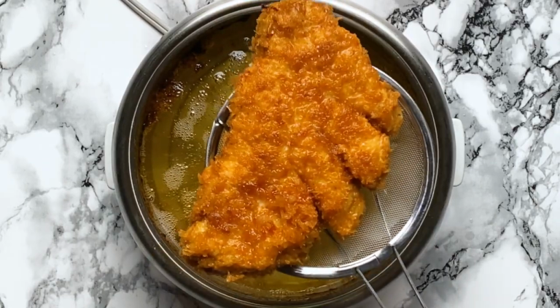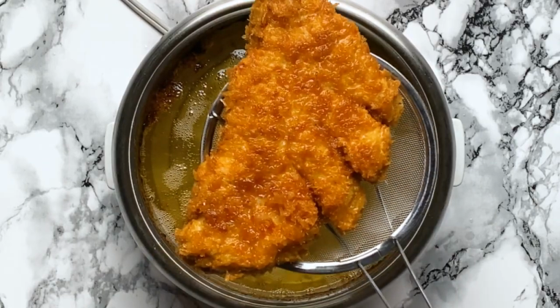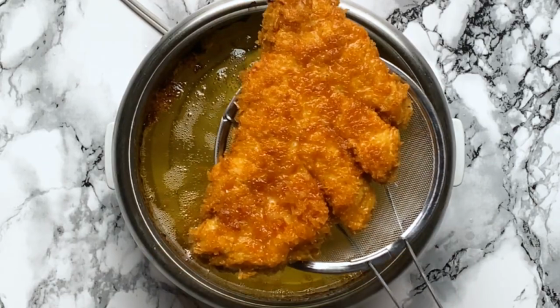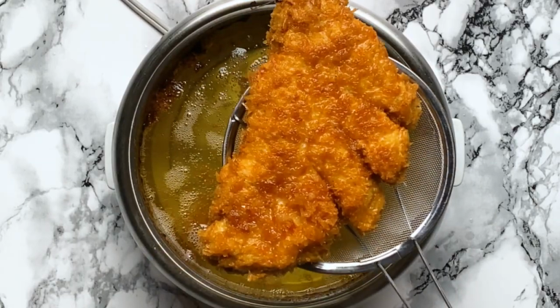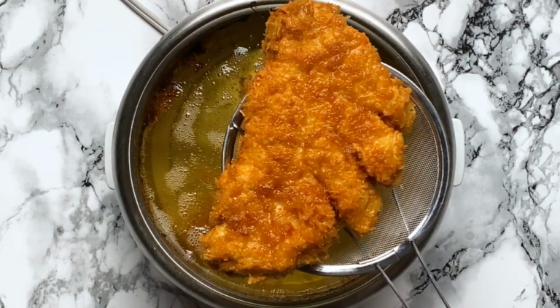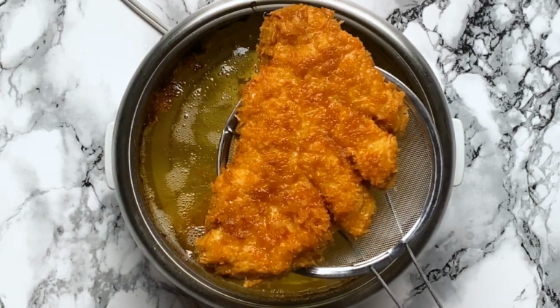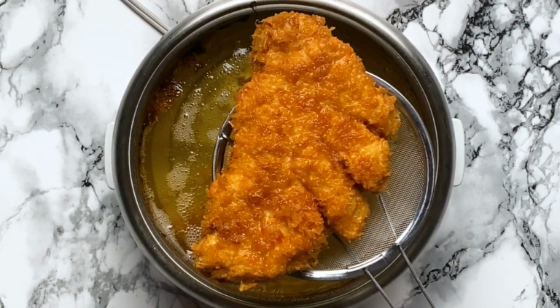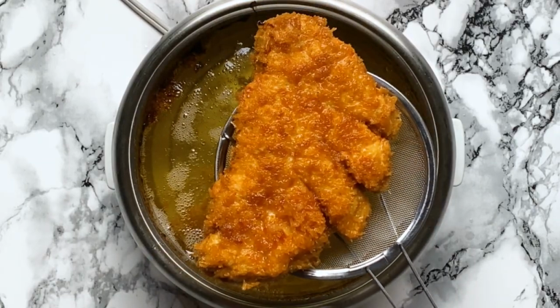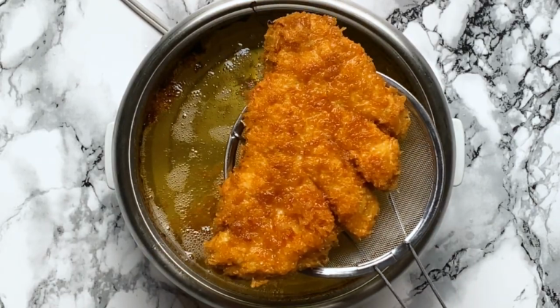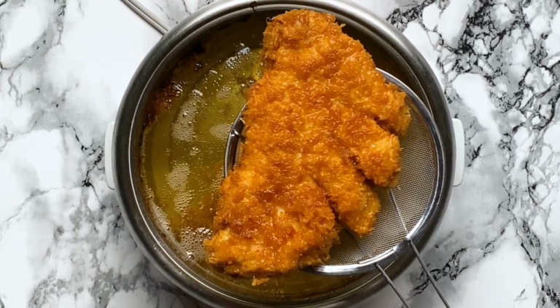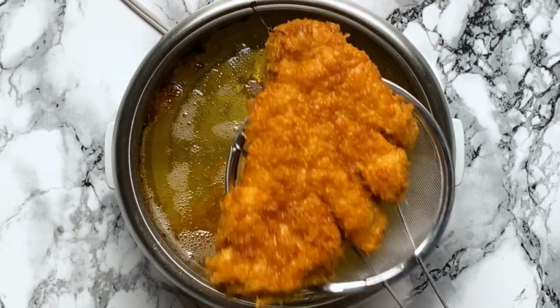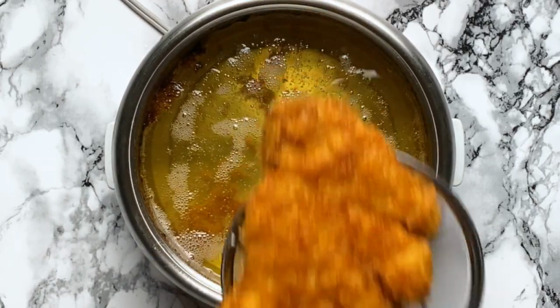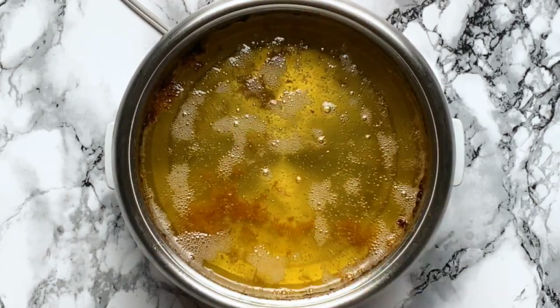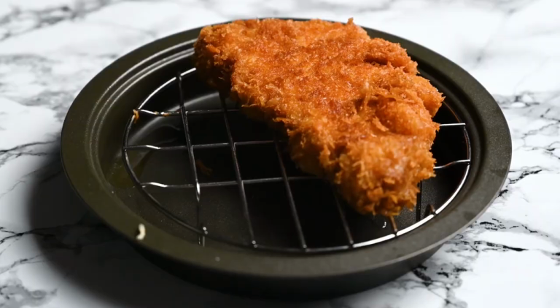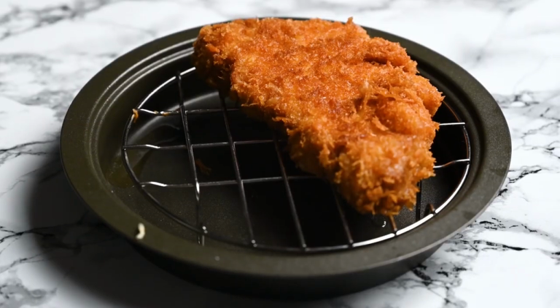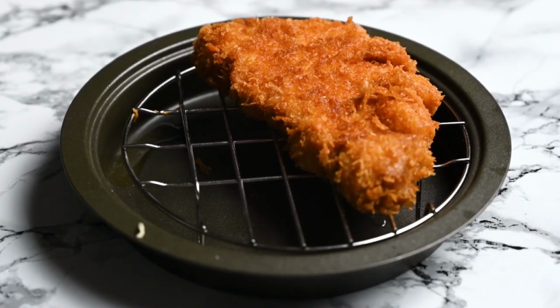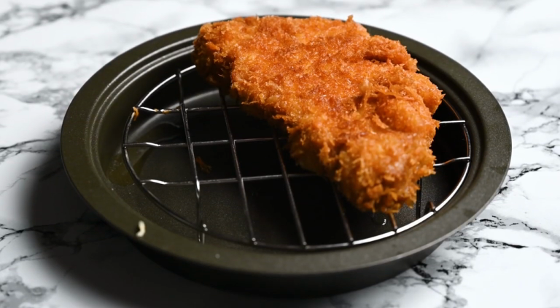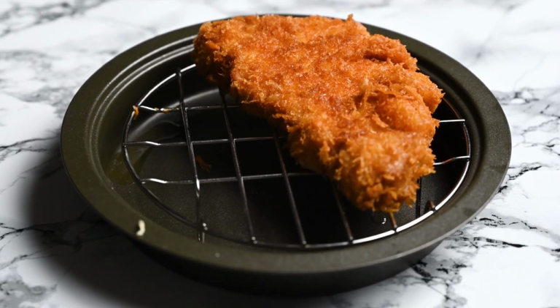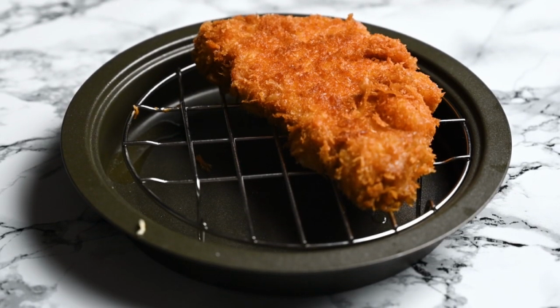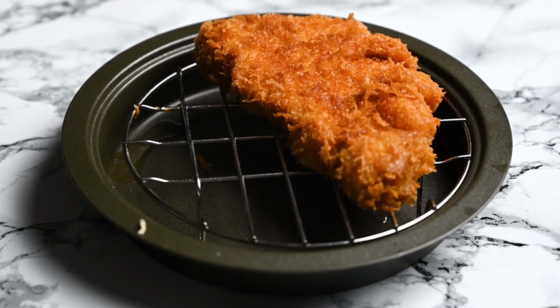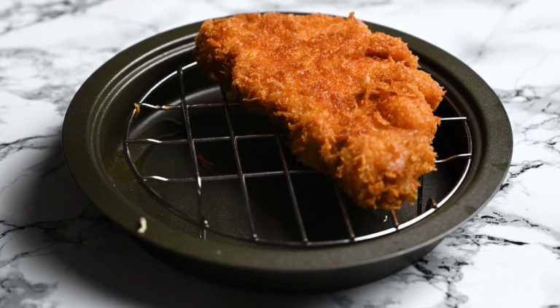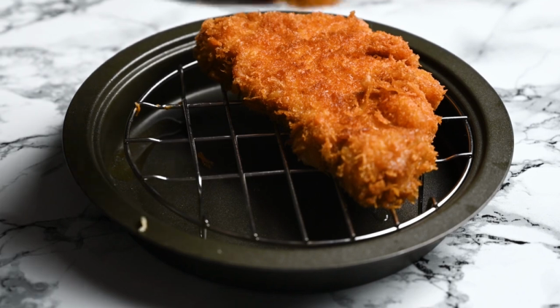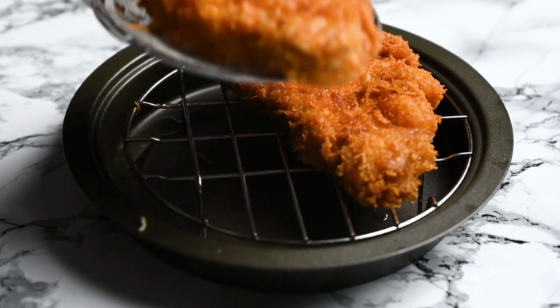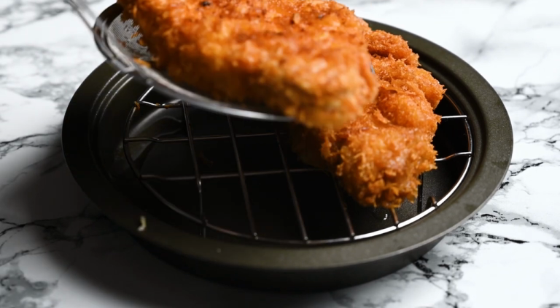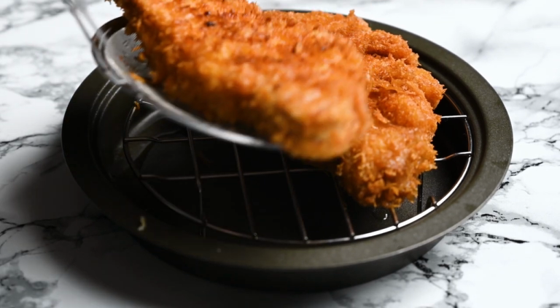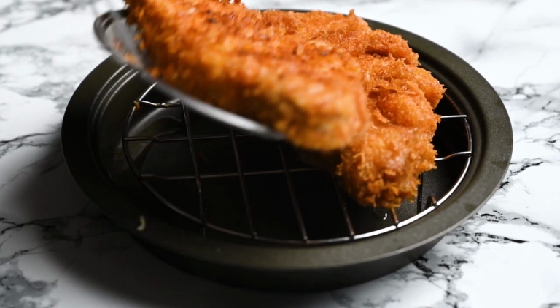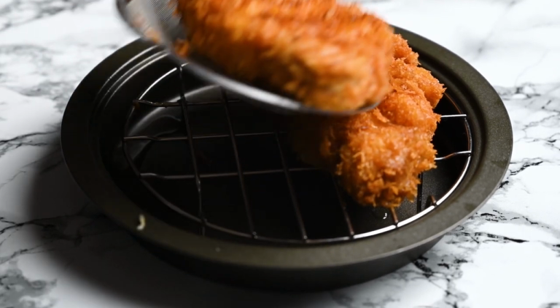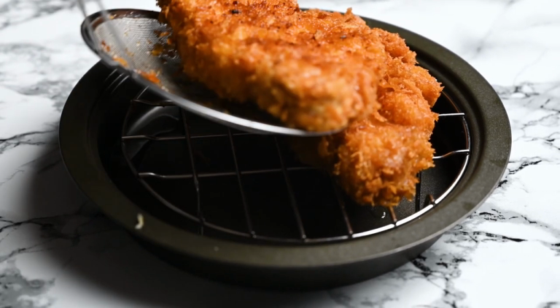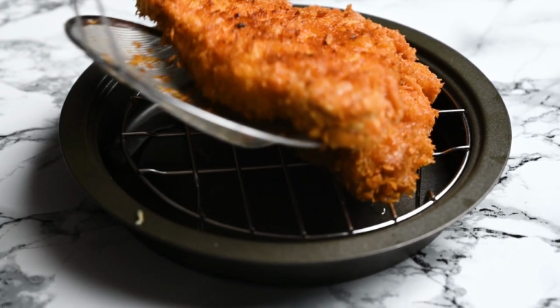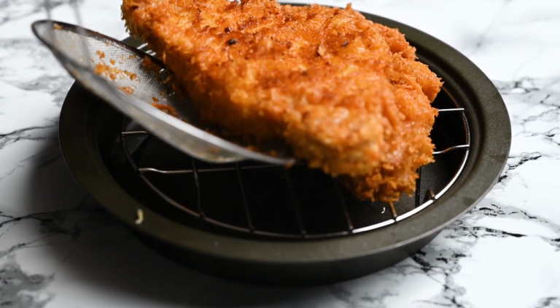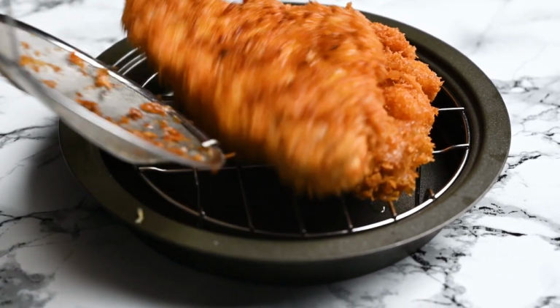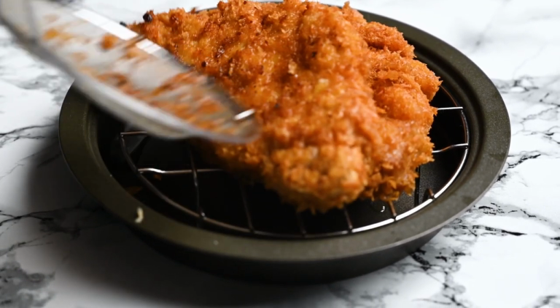Once the katsu is ready, place it on a wire rack to let the excess oil drain off.